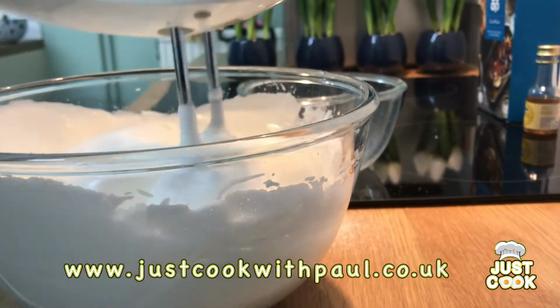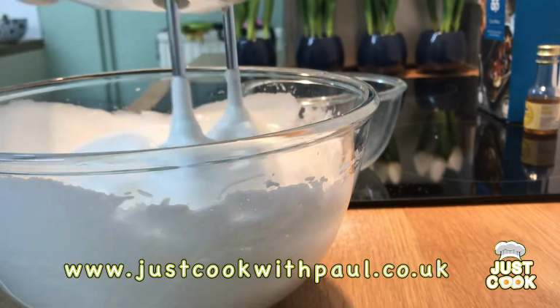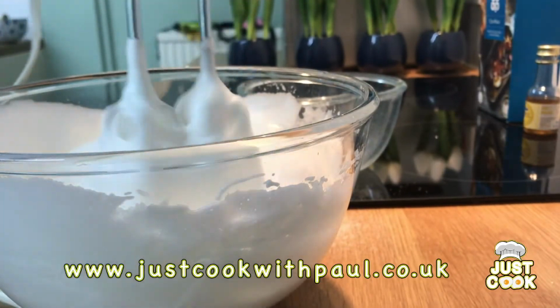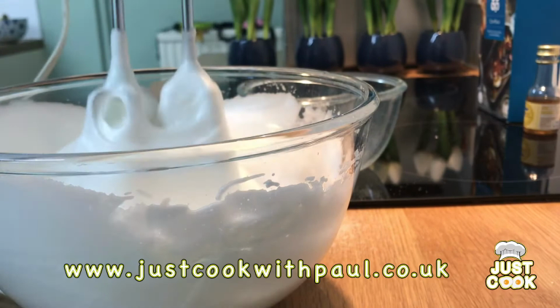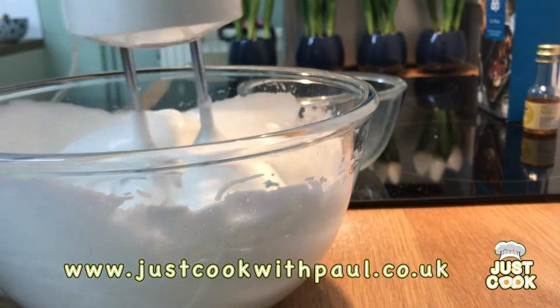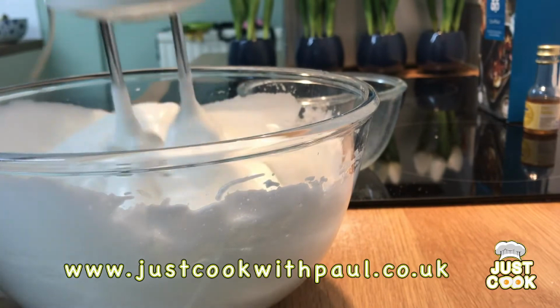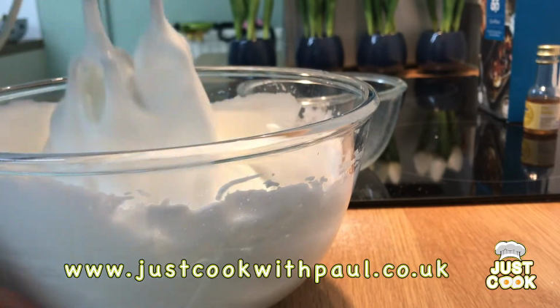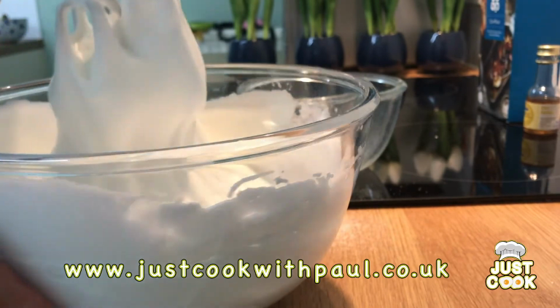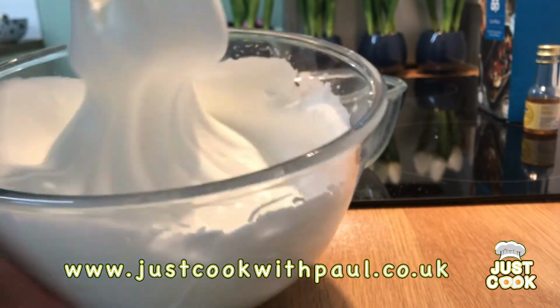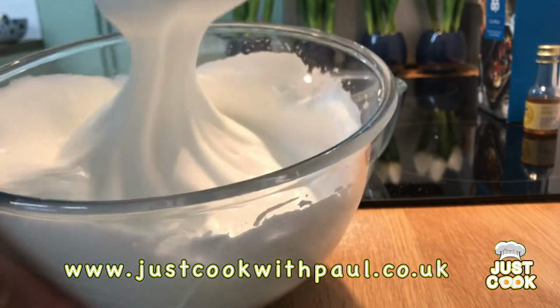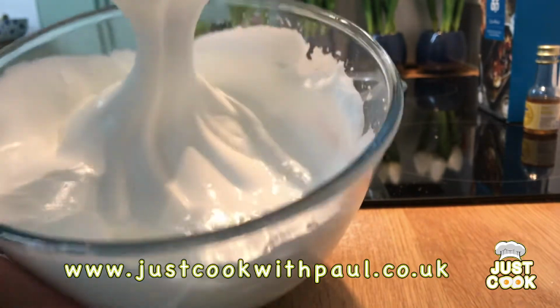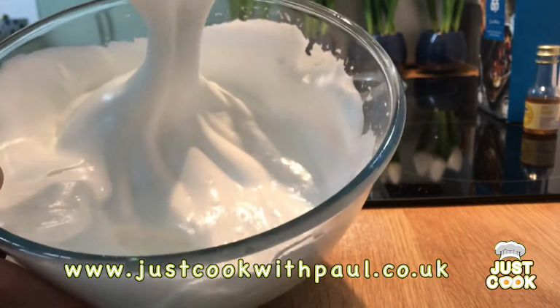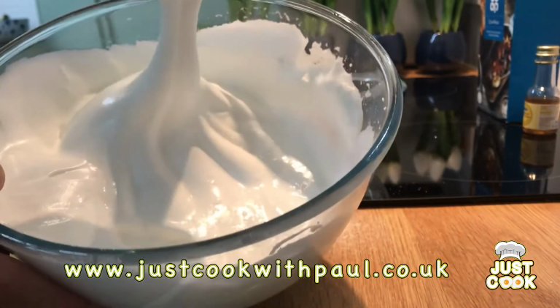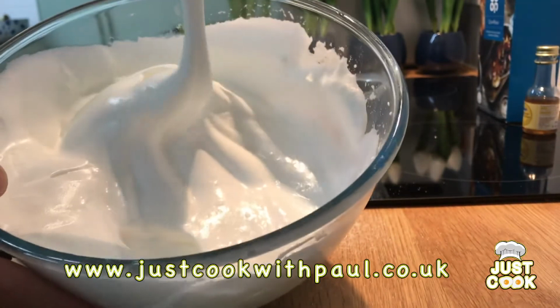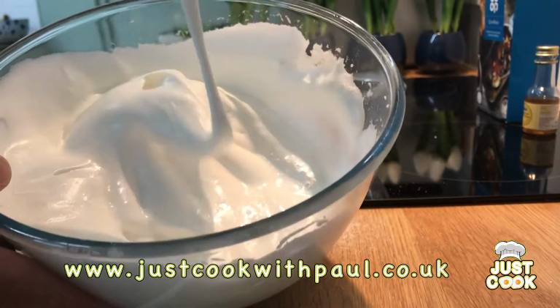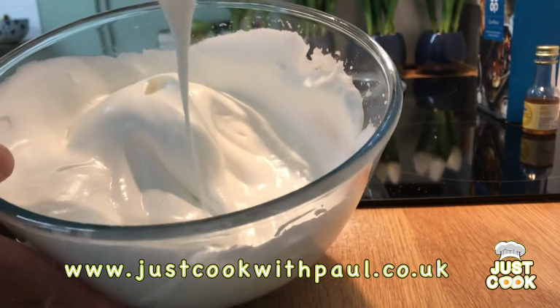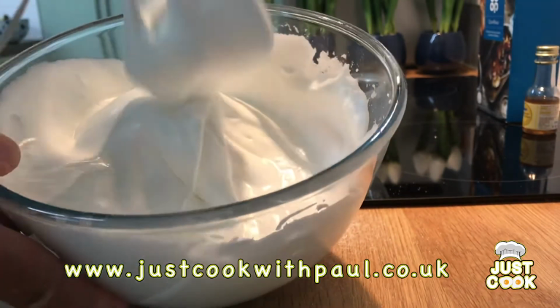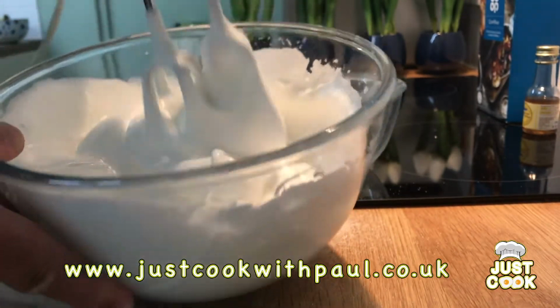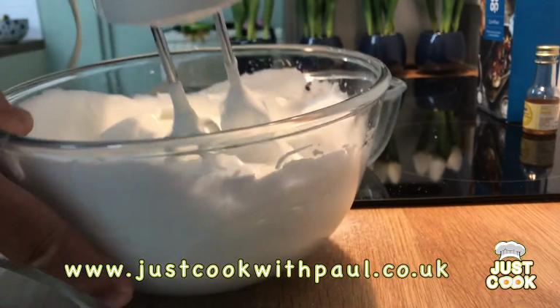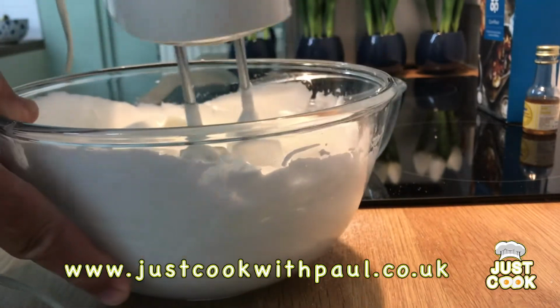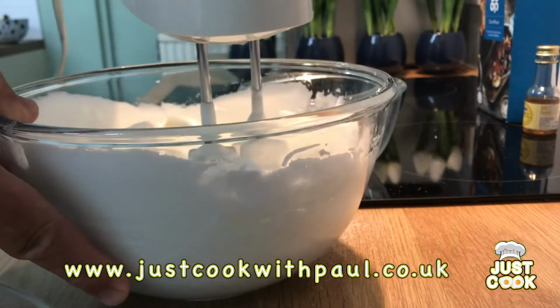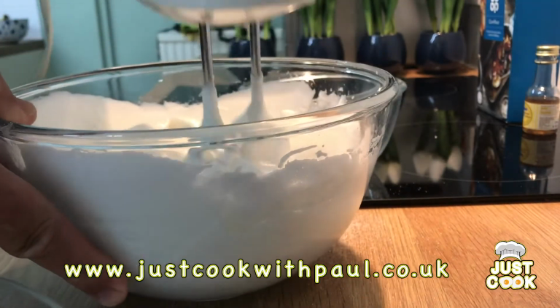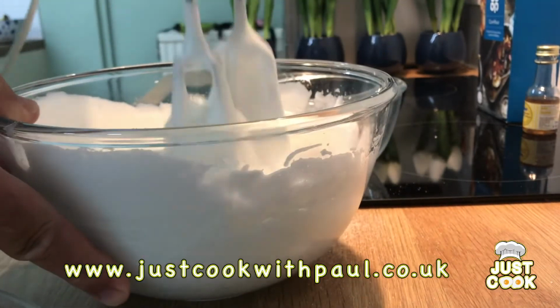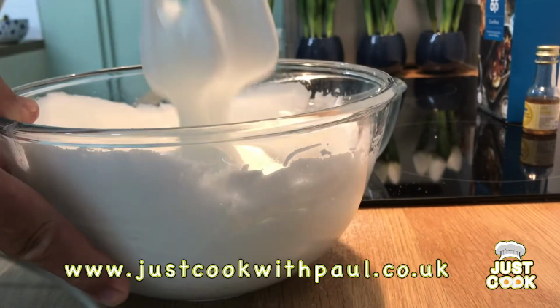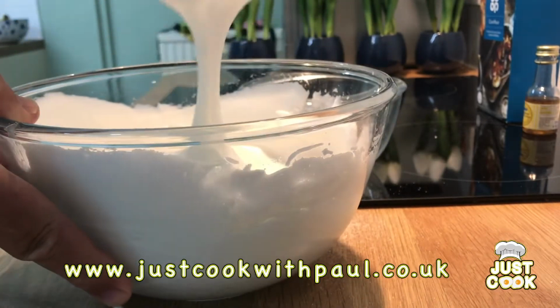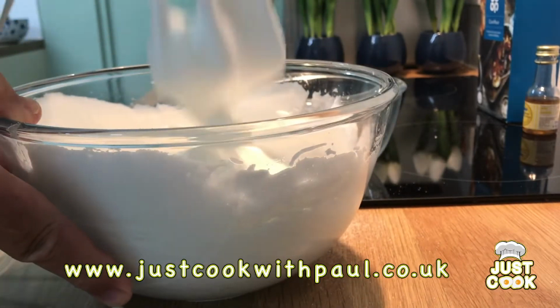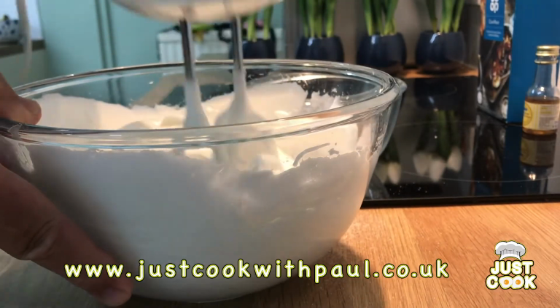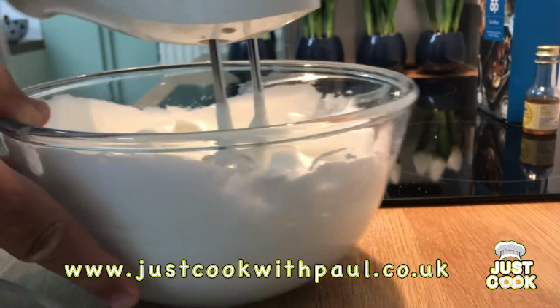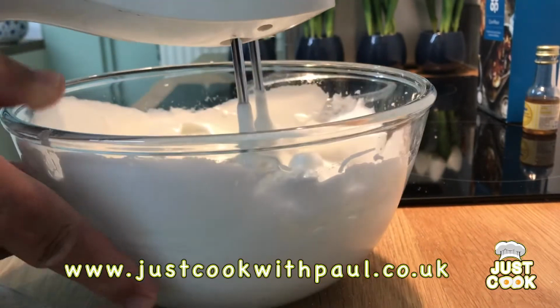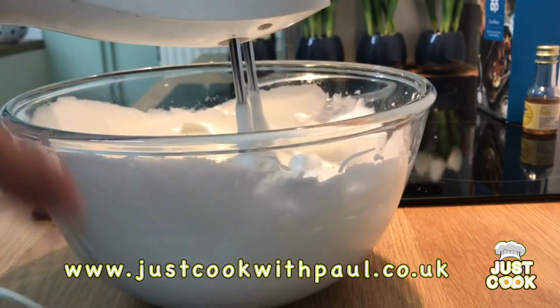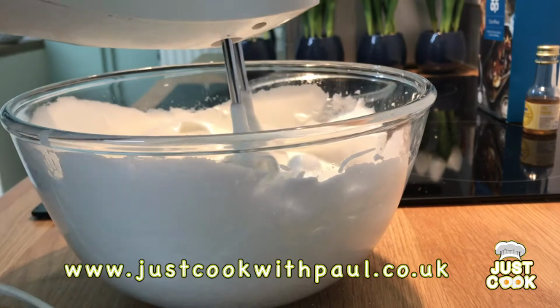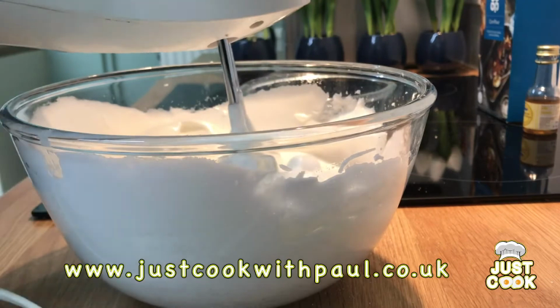So I've added the sugar. You can see that's become really nice — really shiny and glossy — and that's well combined now.